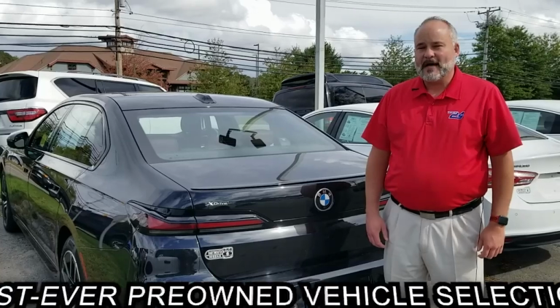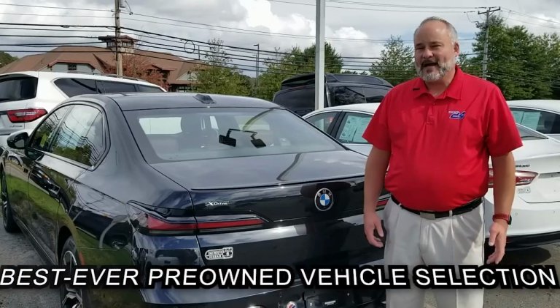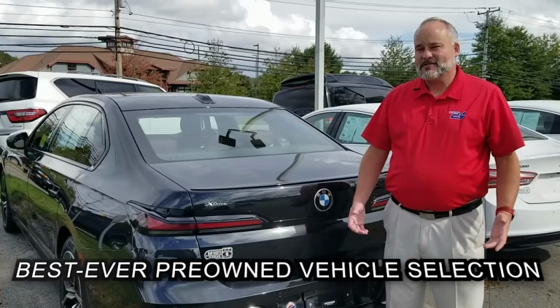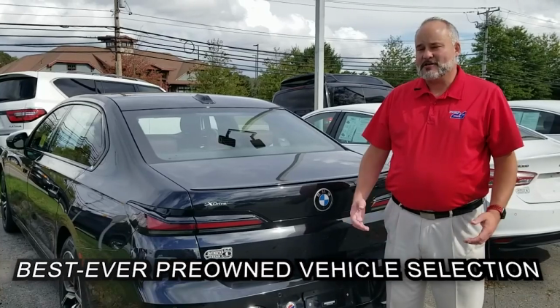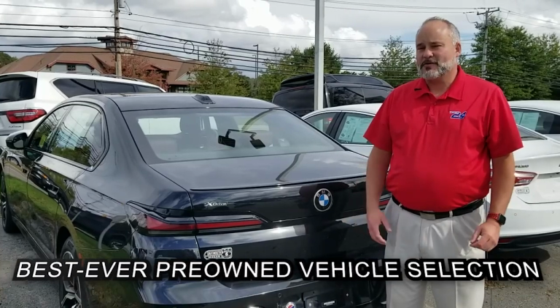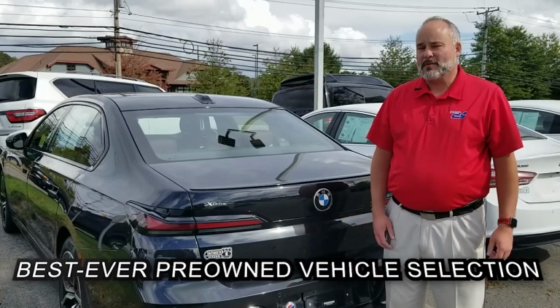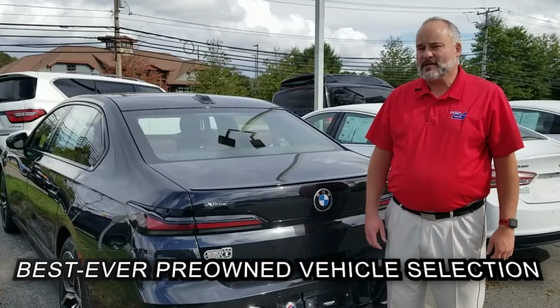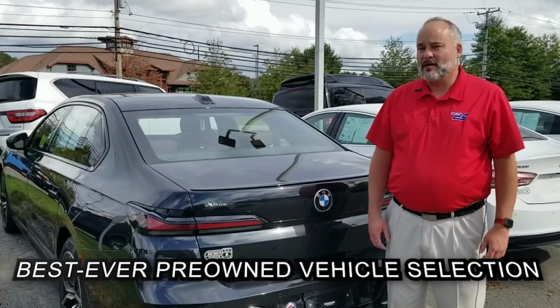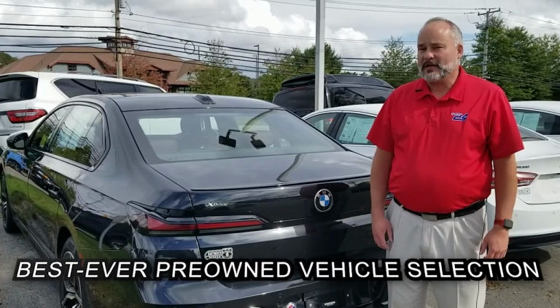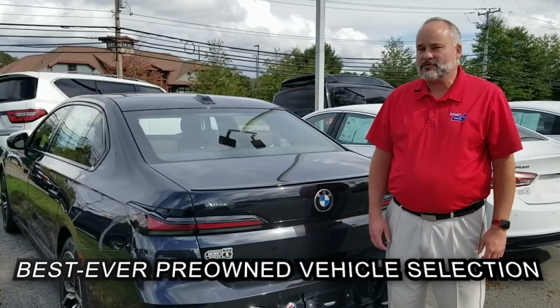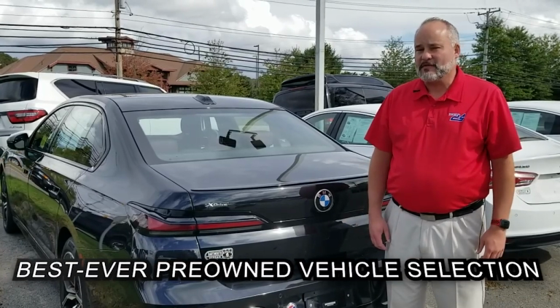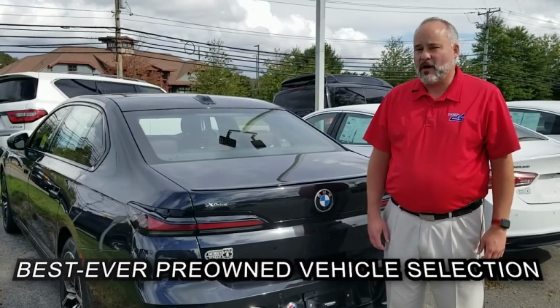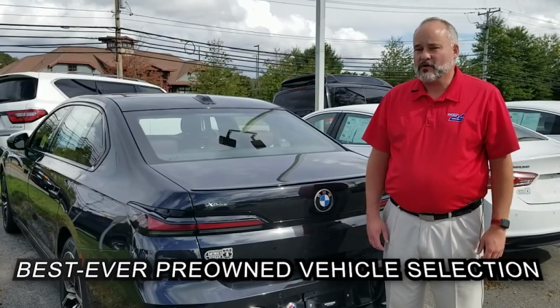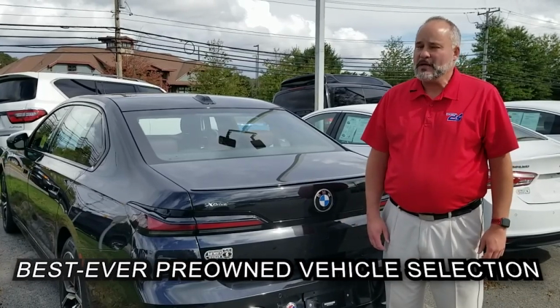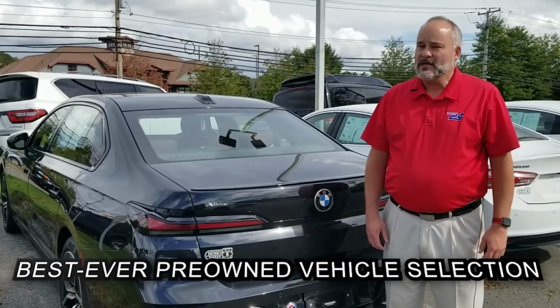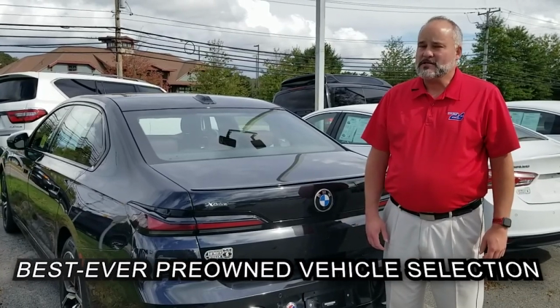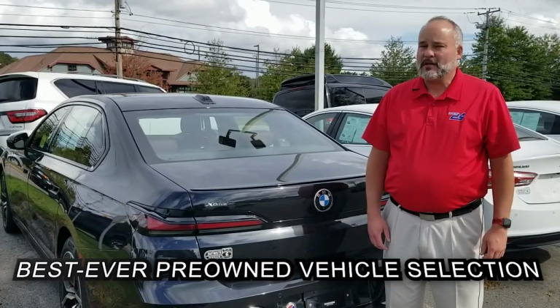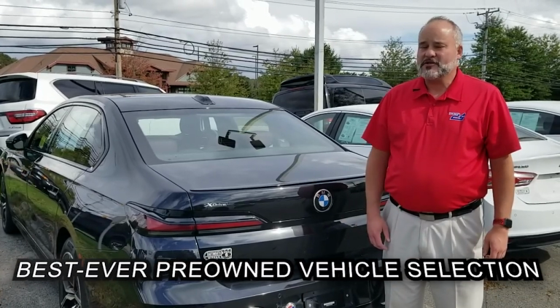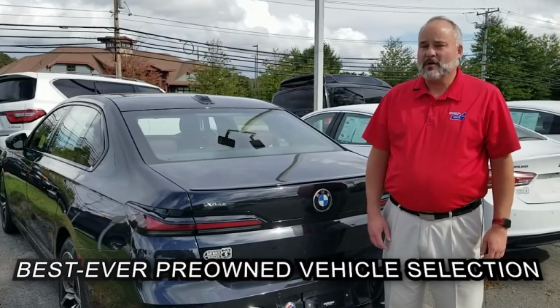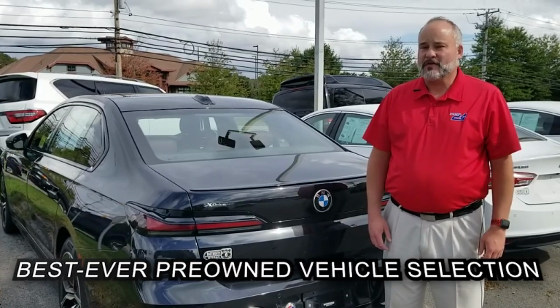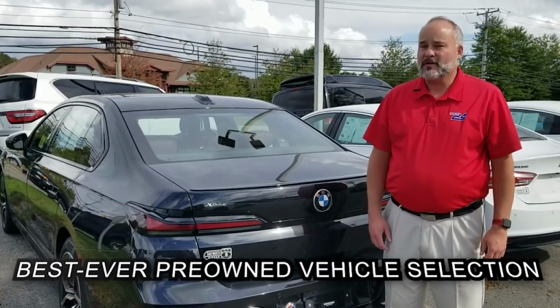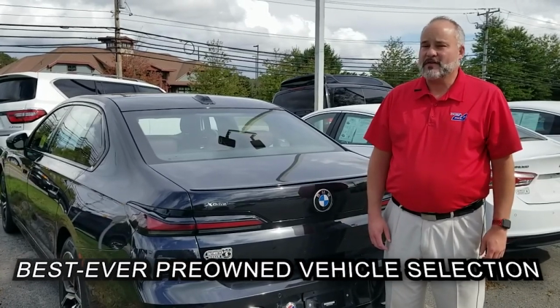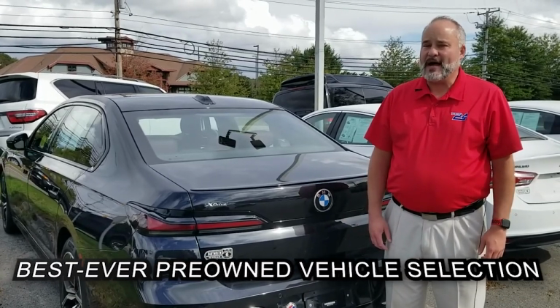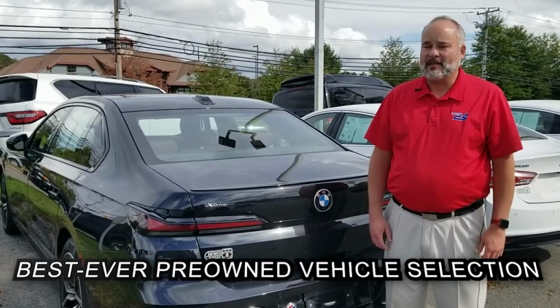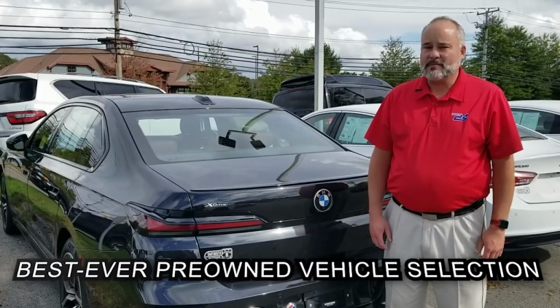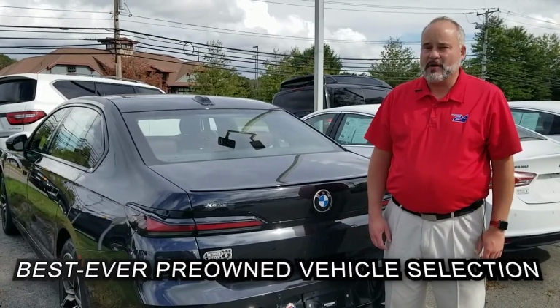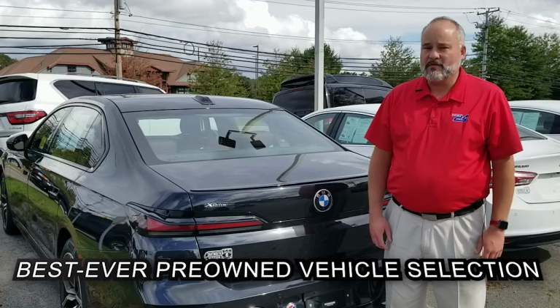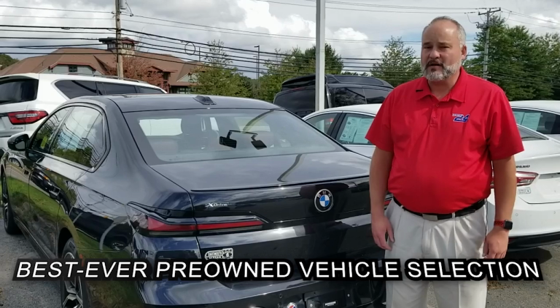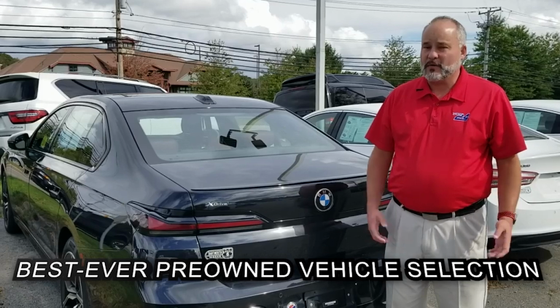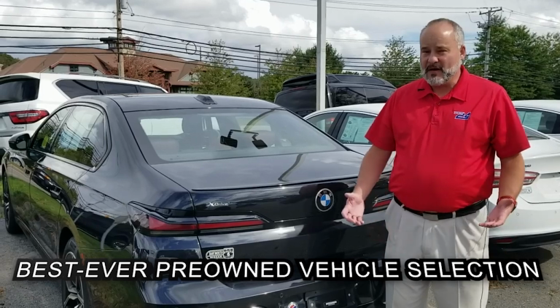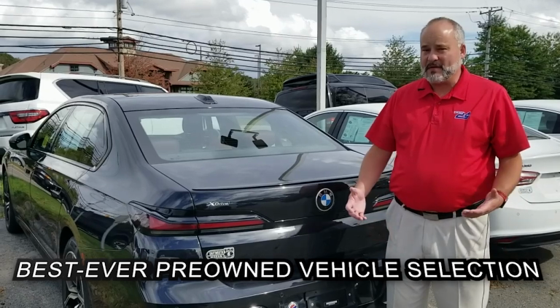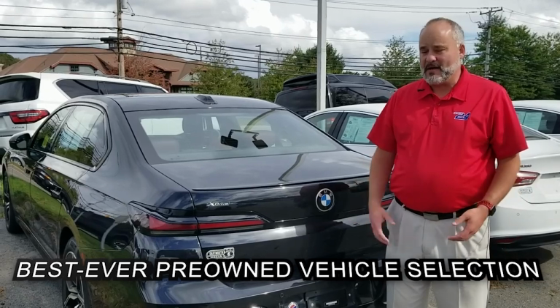Hi guys, it's Josh with Dartmouth Nissan, part of the 24 Auto Group. Just want to let you know, if you're looking for that highline pre-owned vehicle, we've got them here.